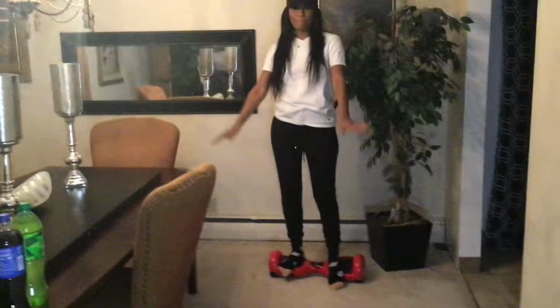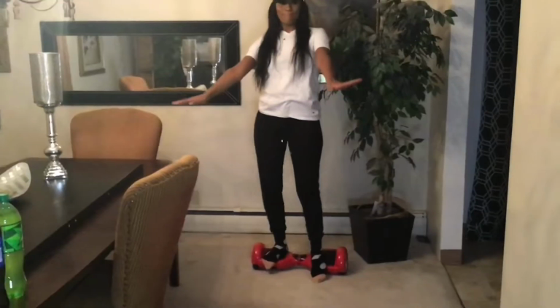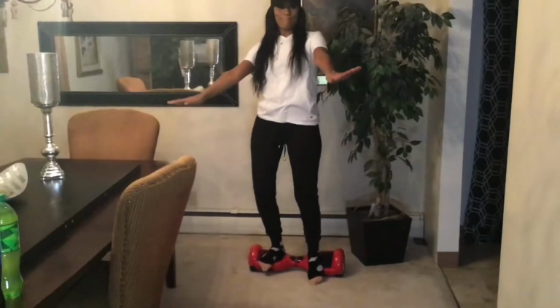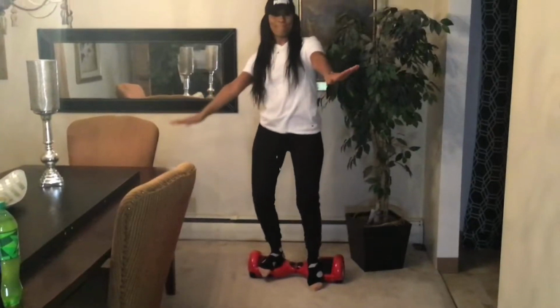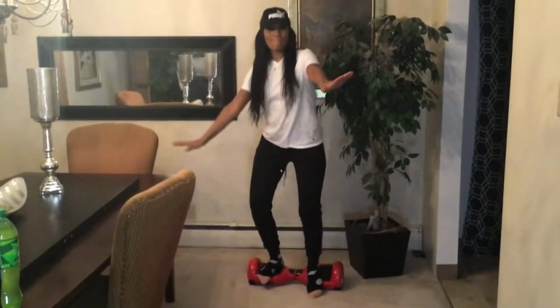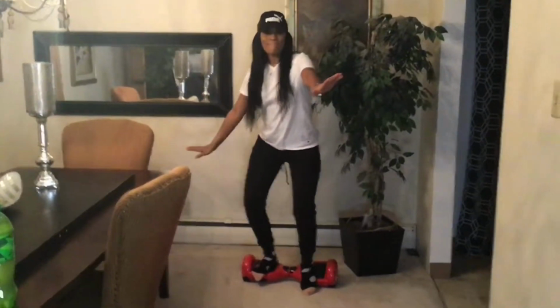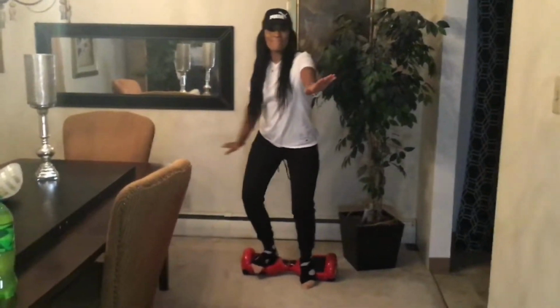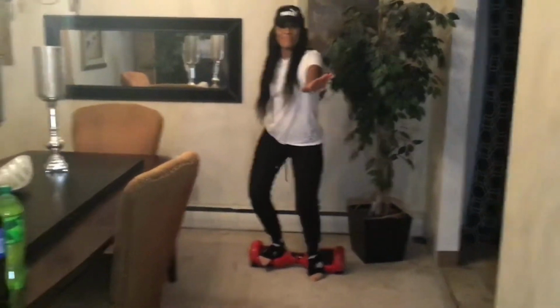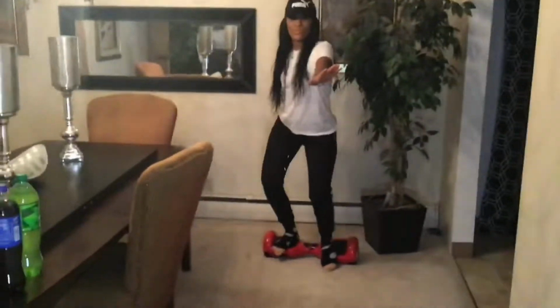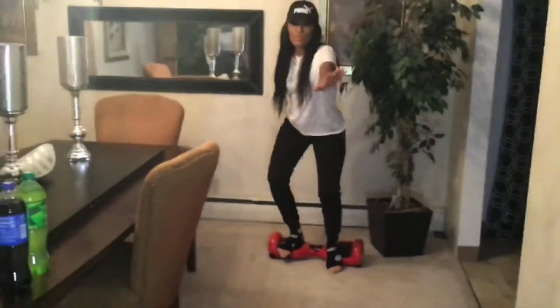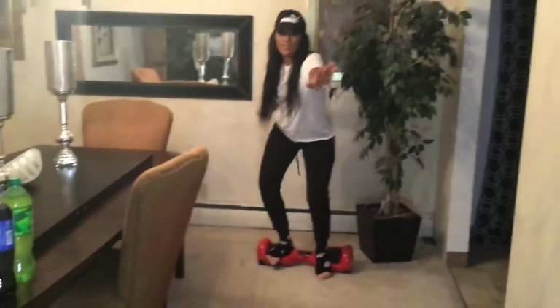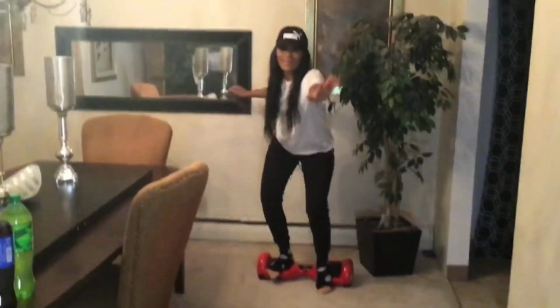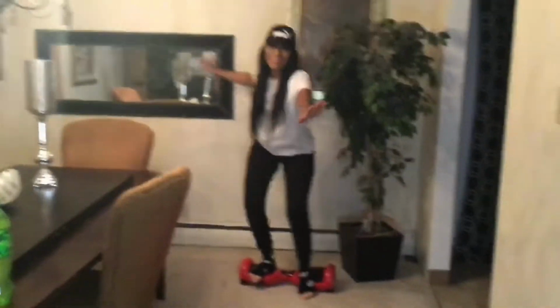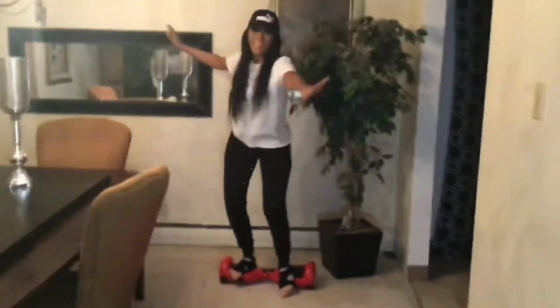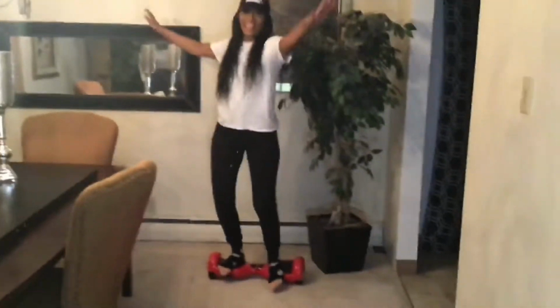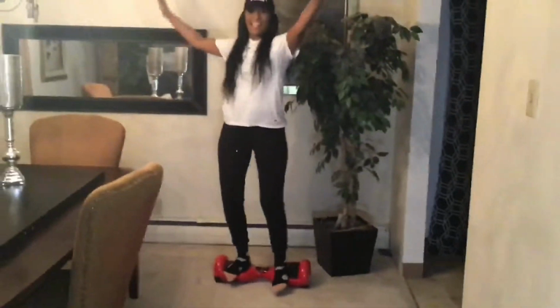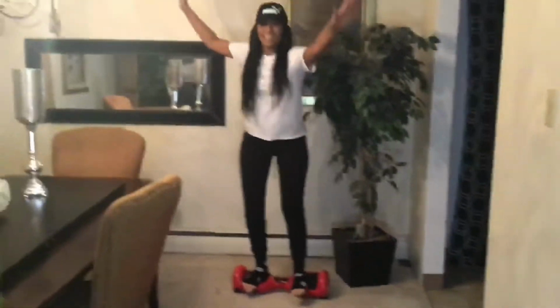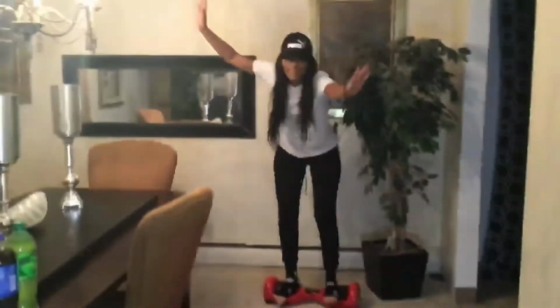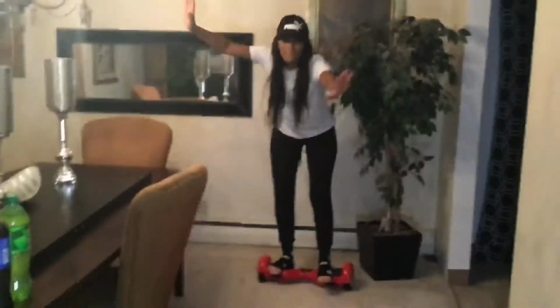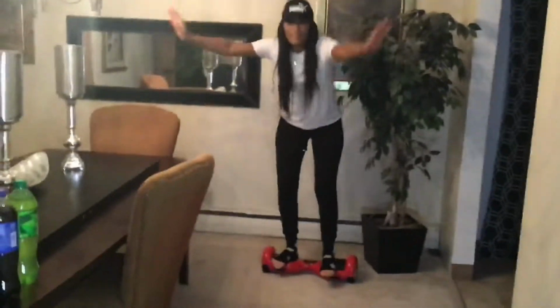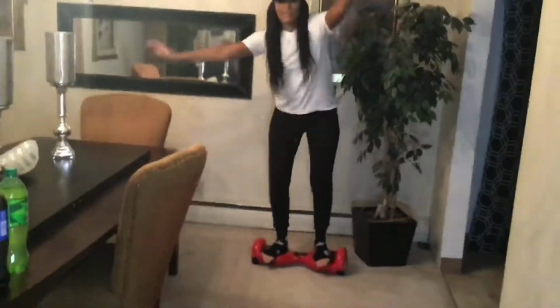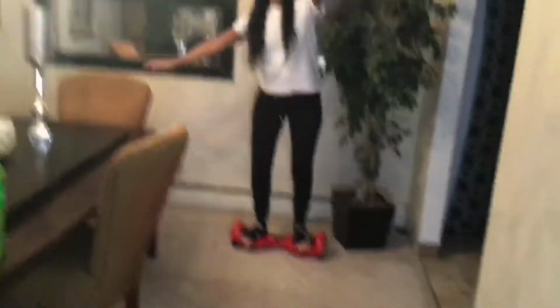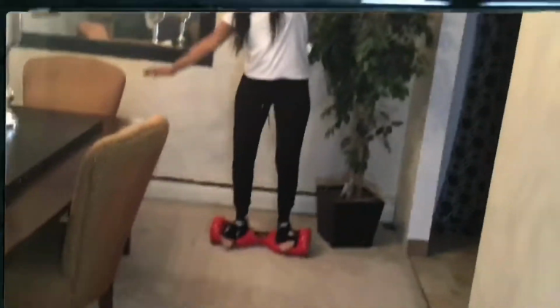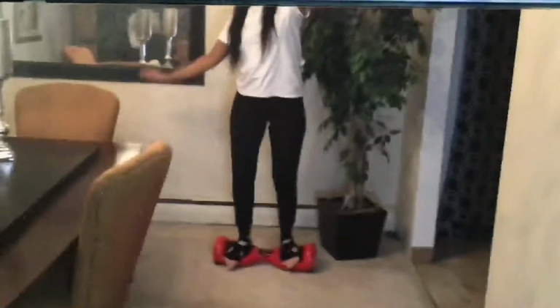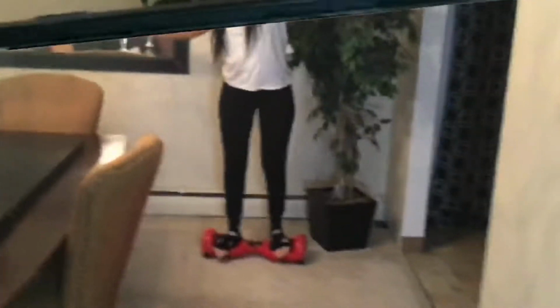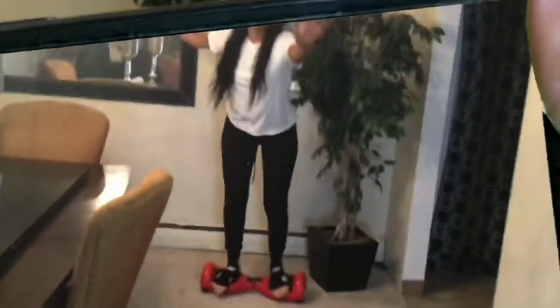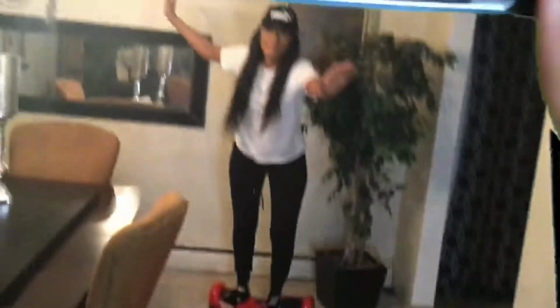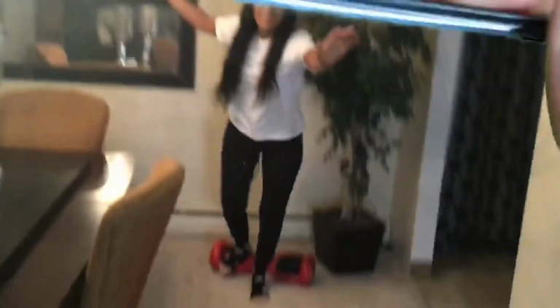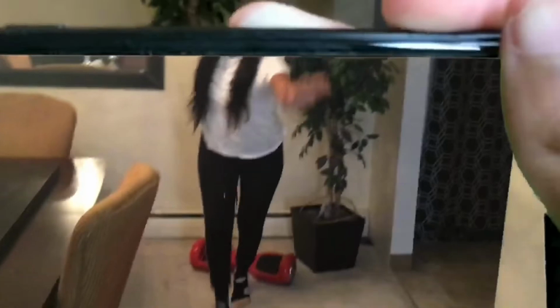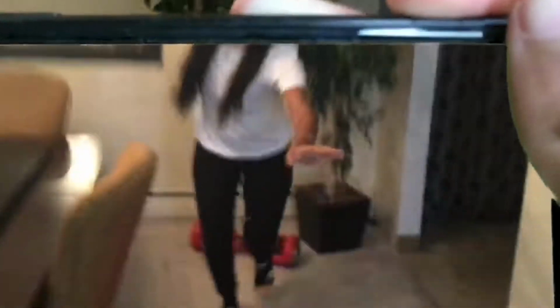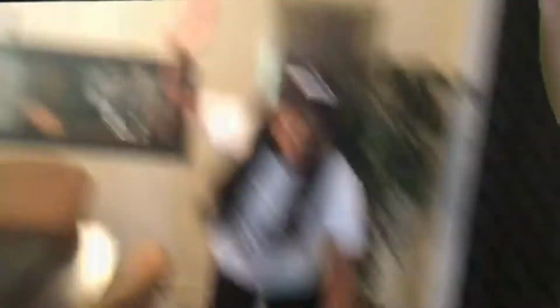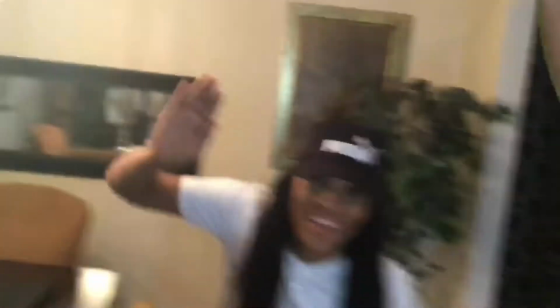Today we're hoverboard testing. Alright, come on mom, you got this — oh wait, mom, no, wait, stop, oh!